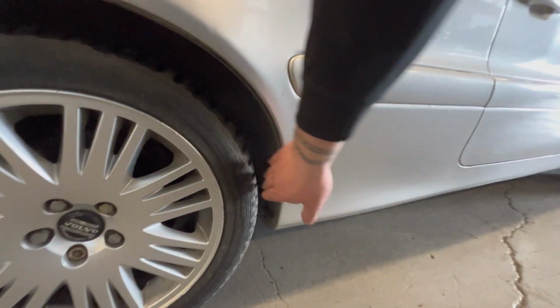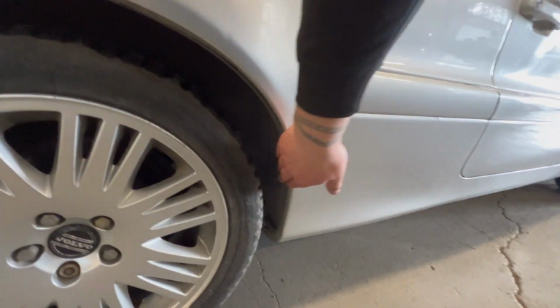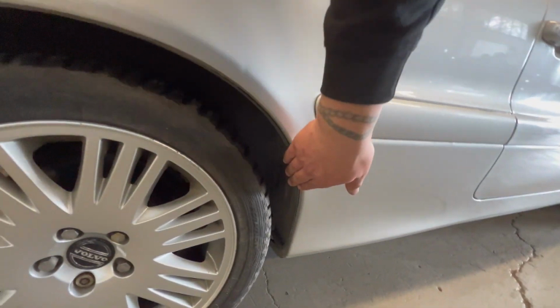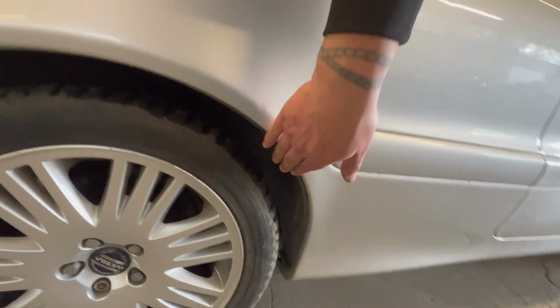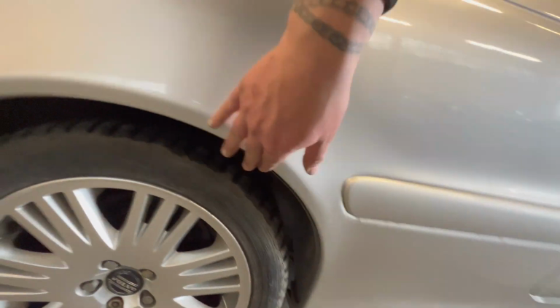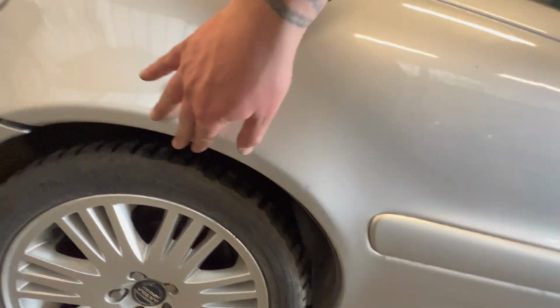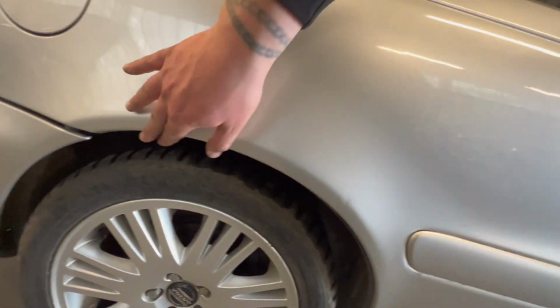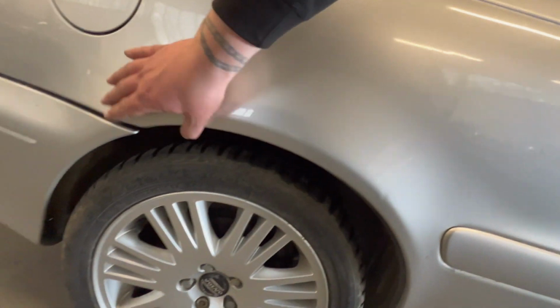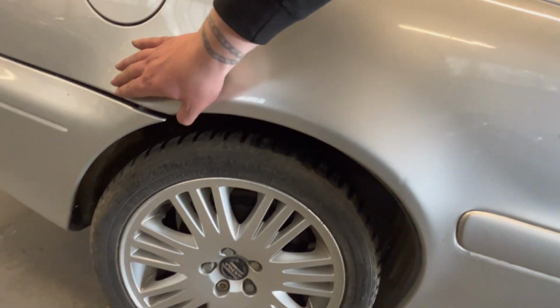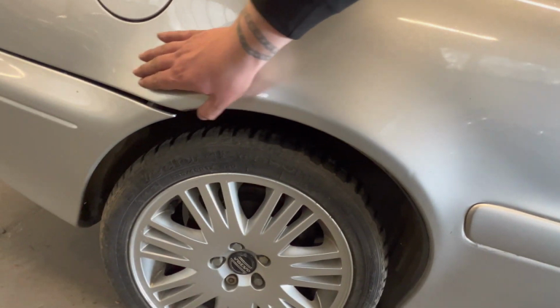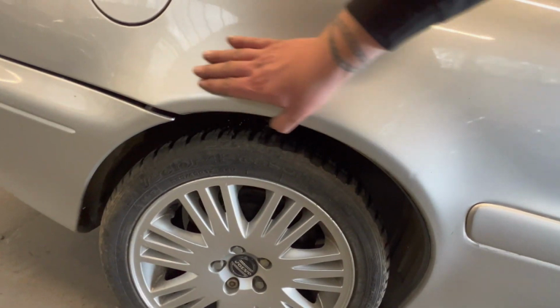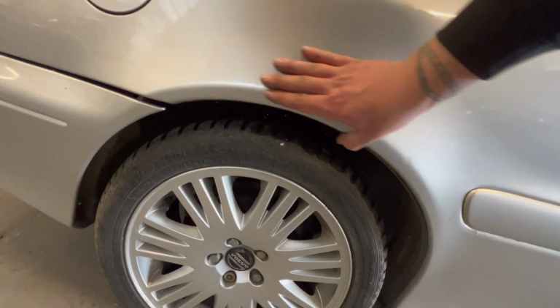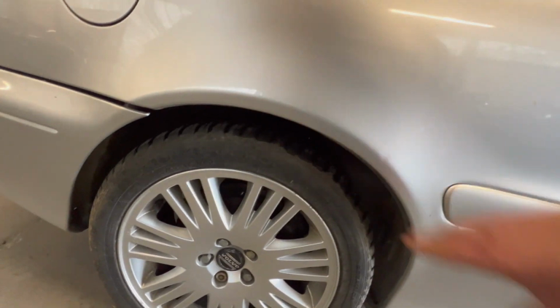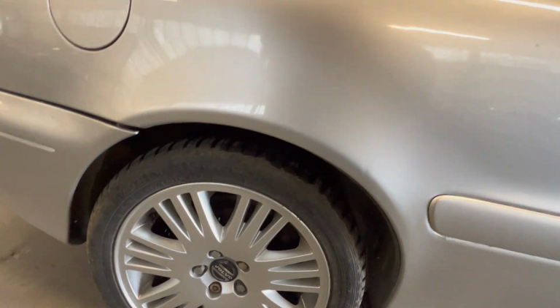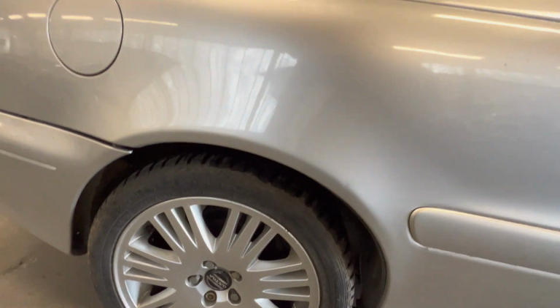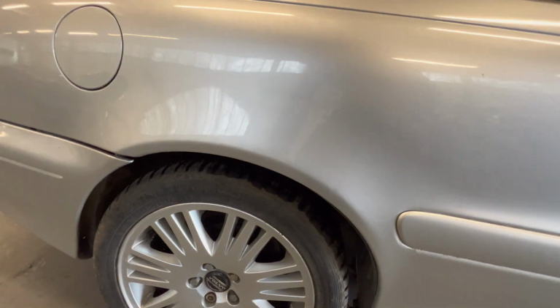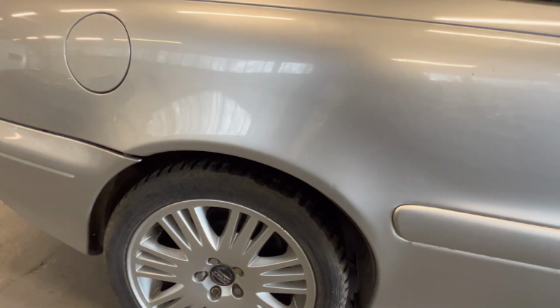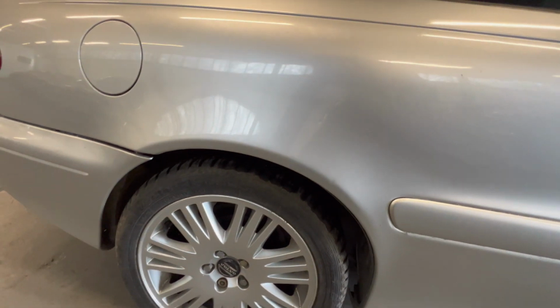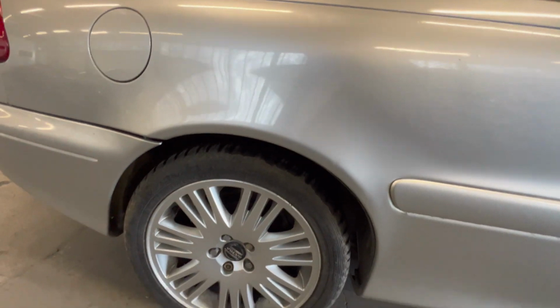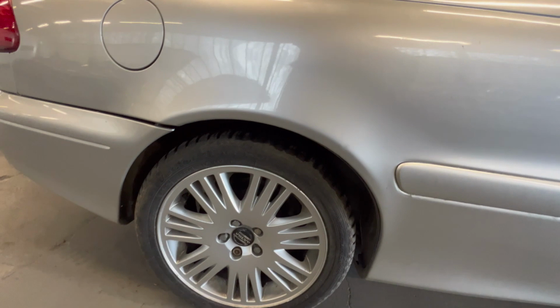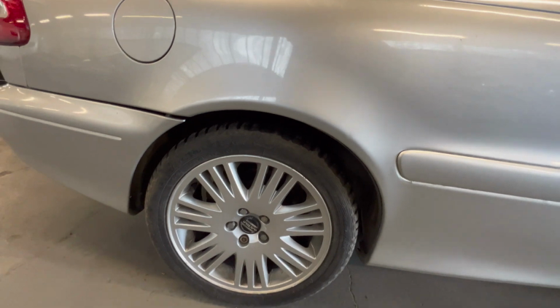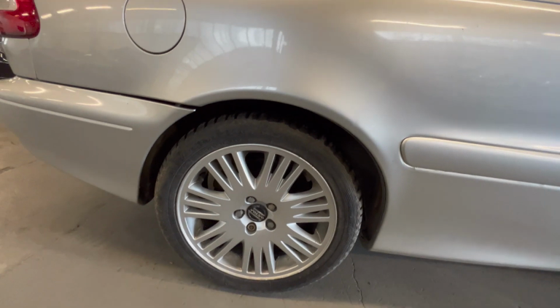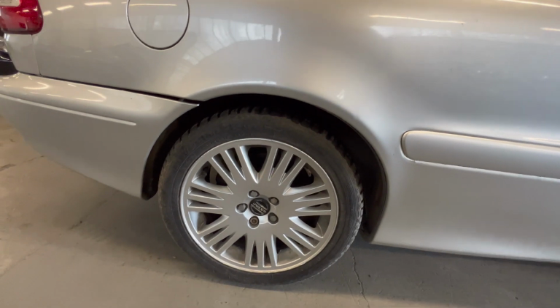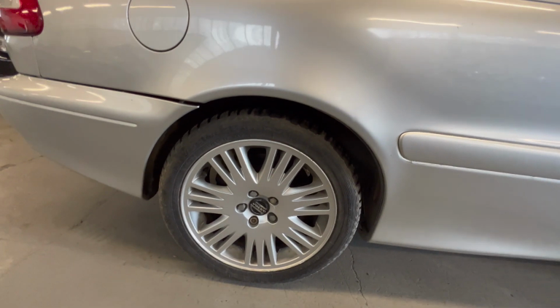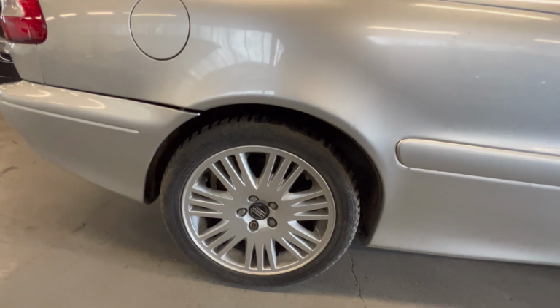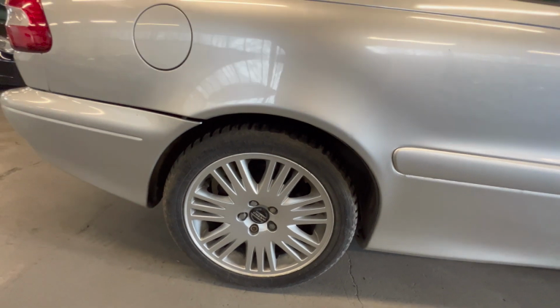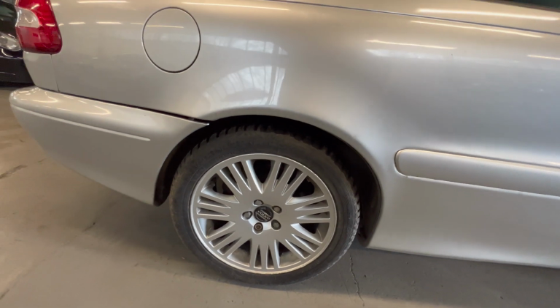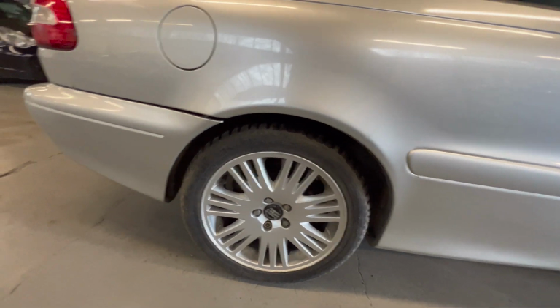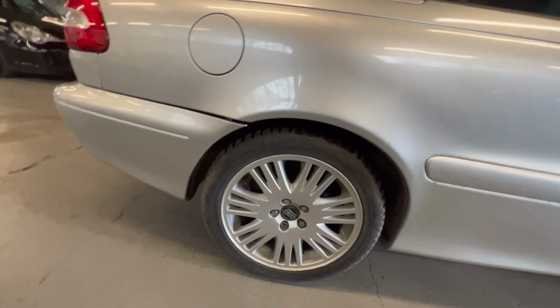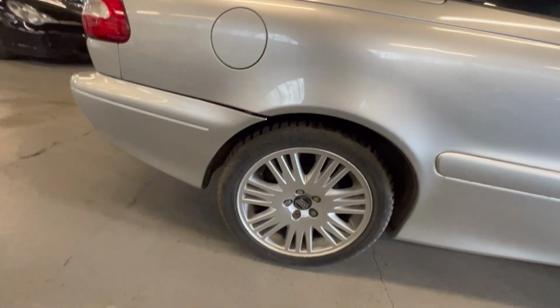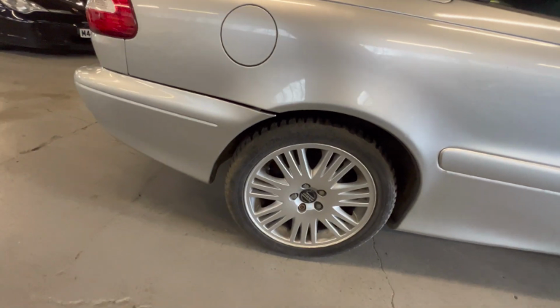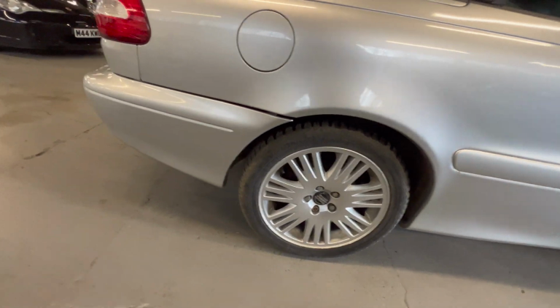The arch is sharp and solid all the way around — no sign of any corrosion coming through. Another good wheel and tyre.